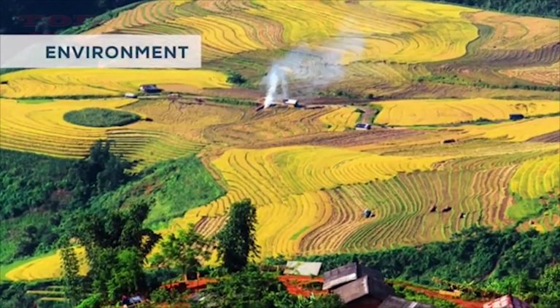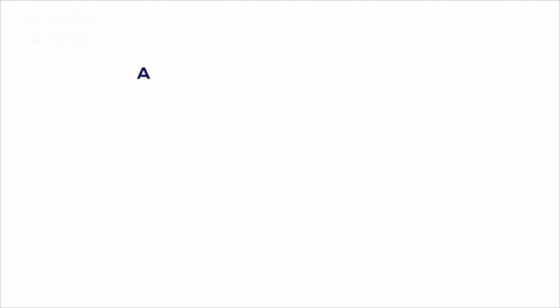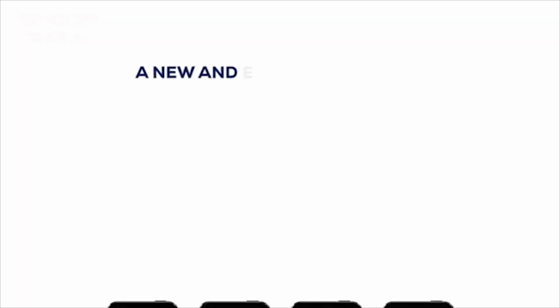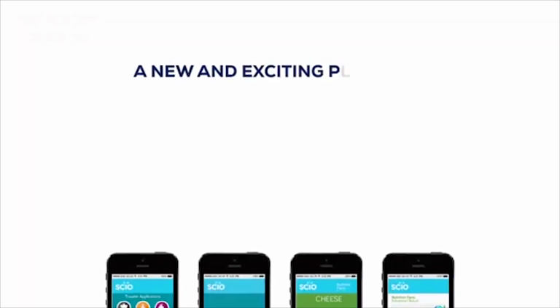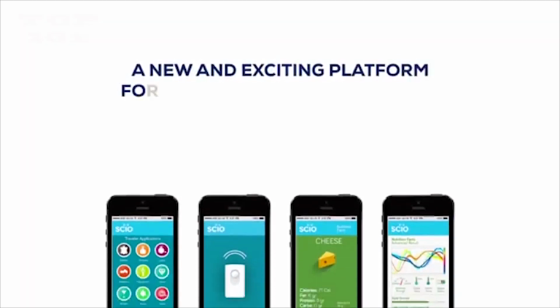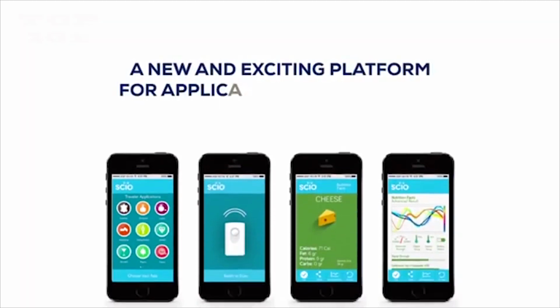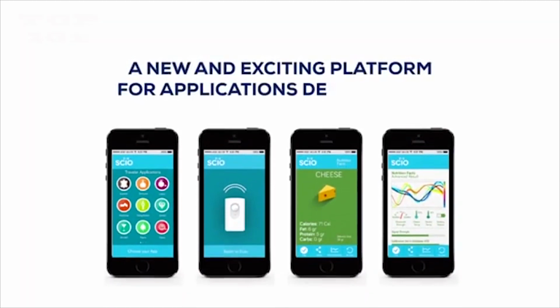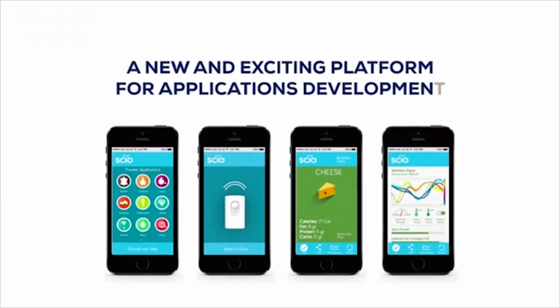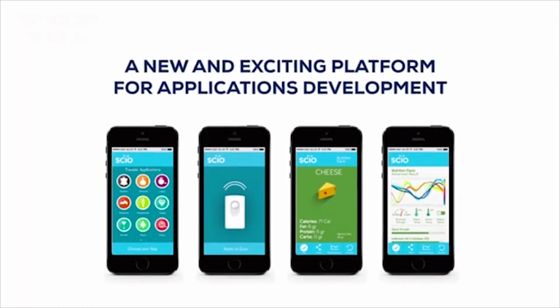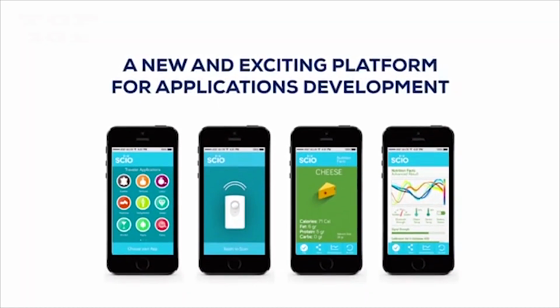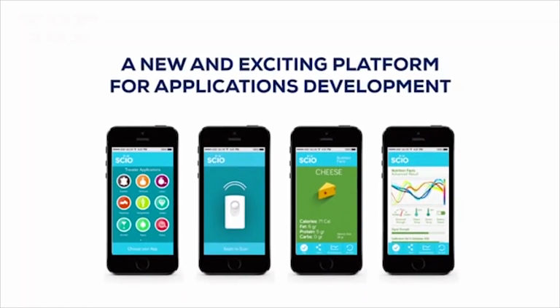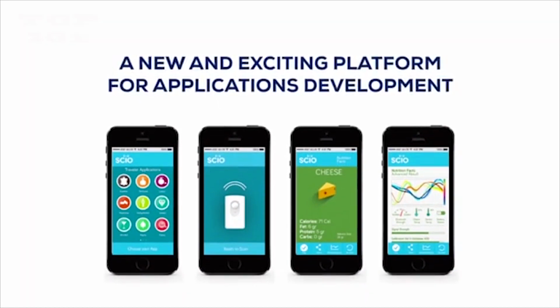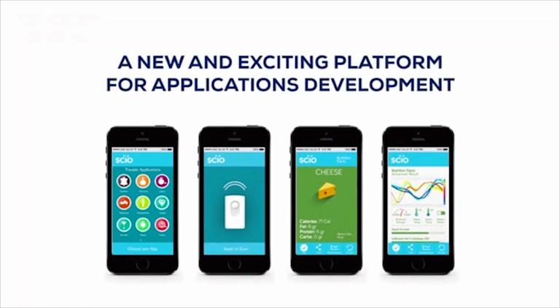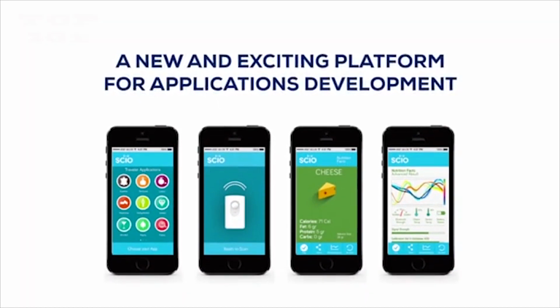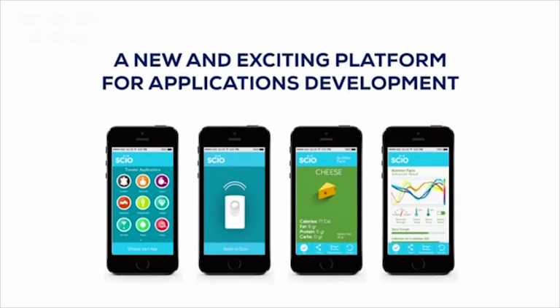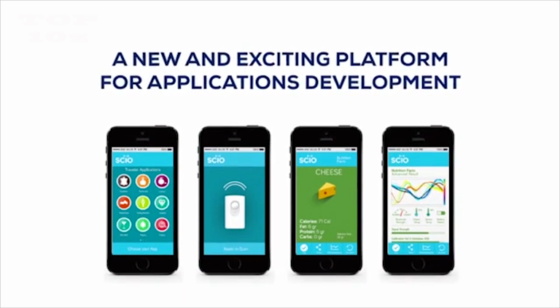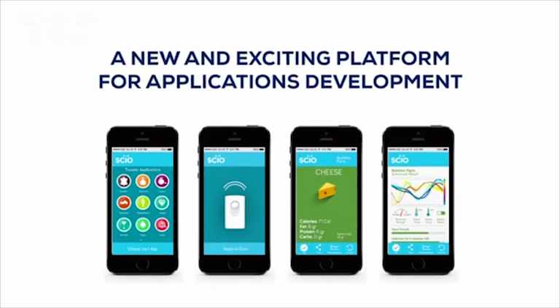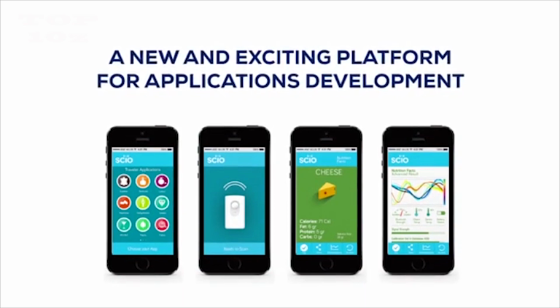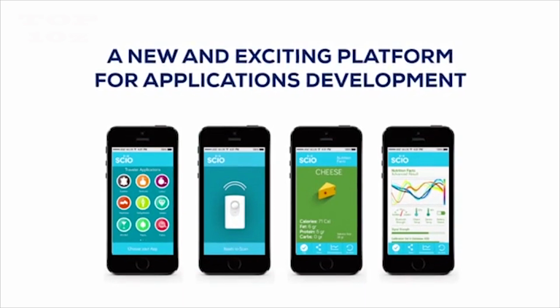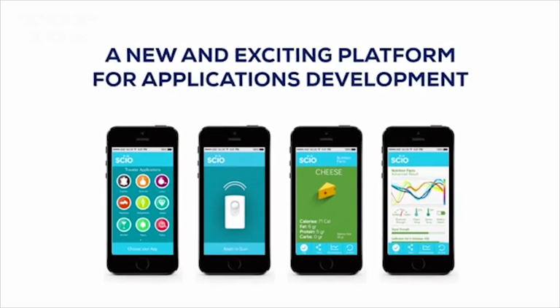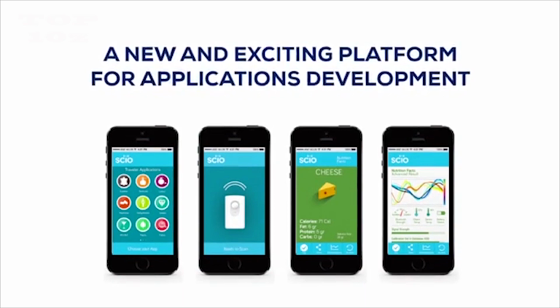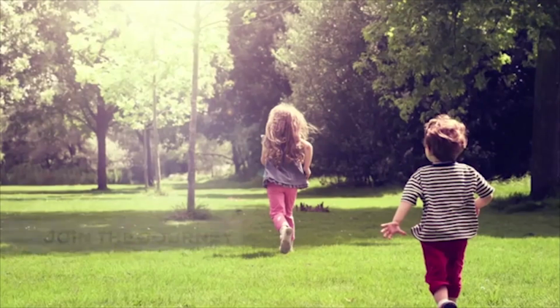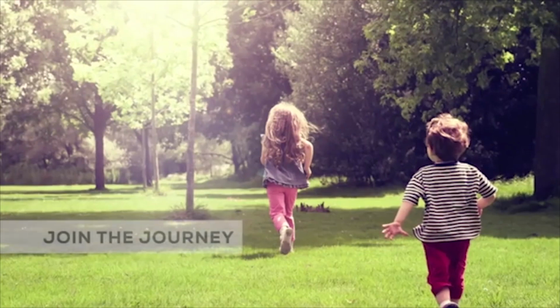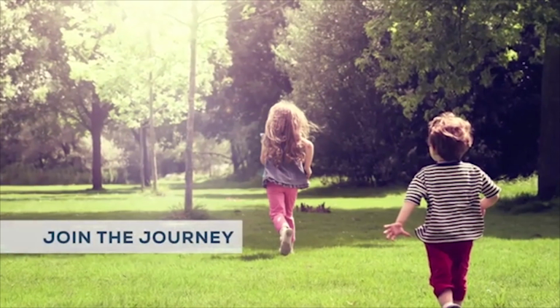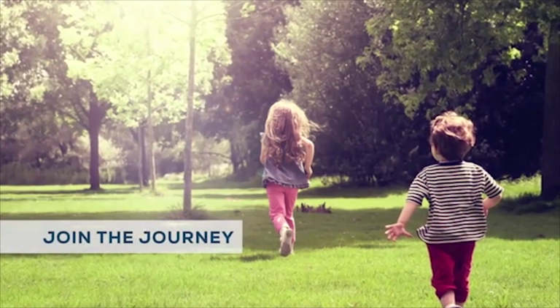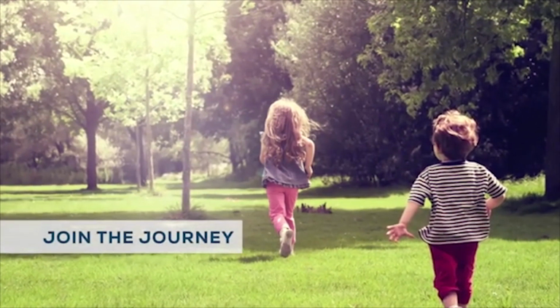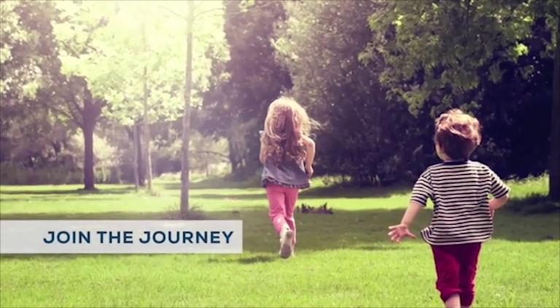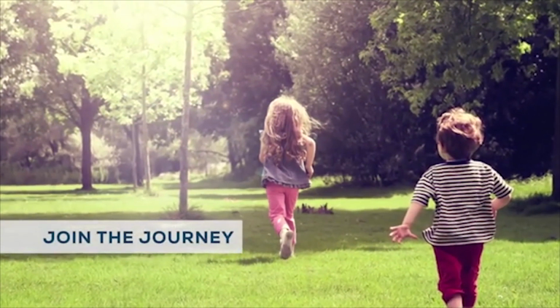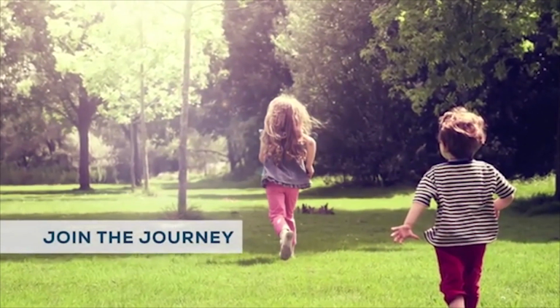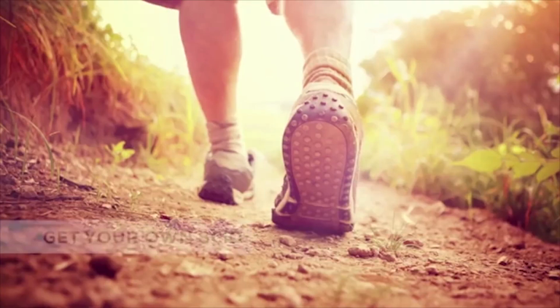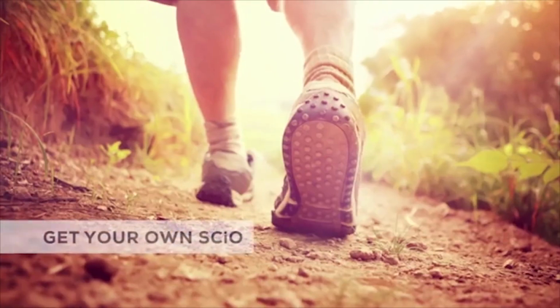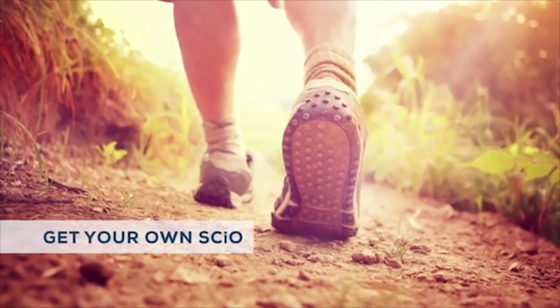You can also get our development kit and build applications of your own. Join the journey. Get your own SIO. Explore more.